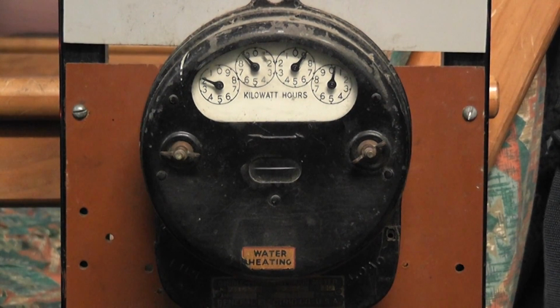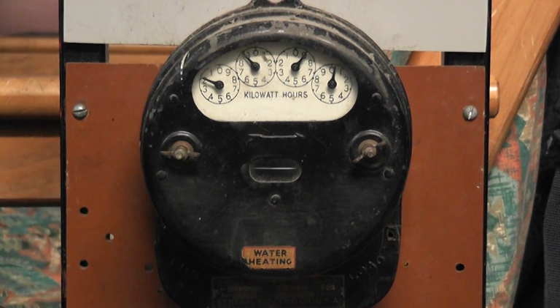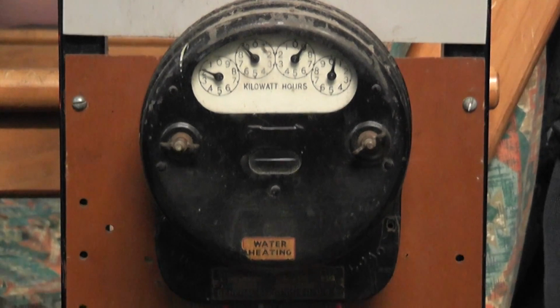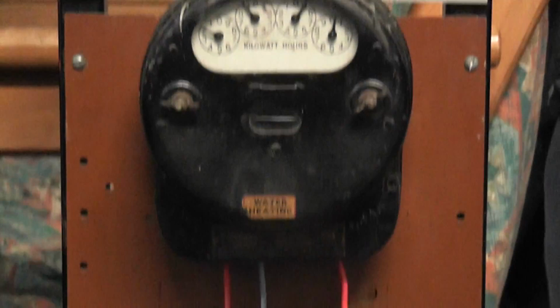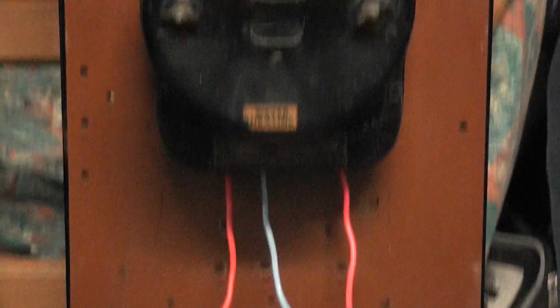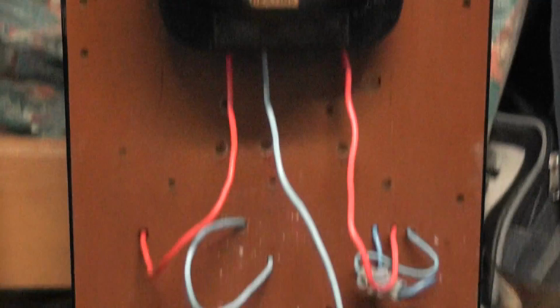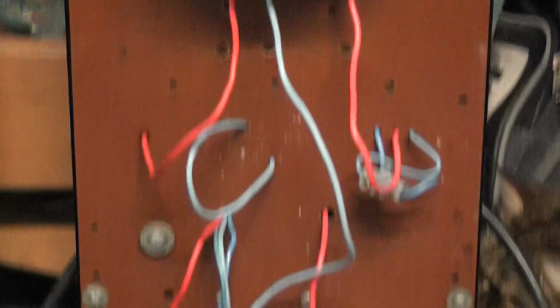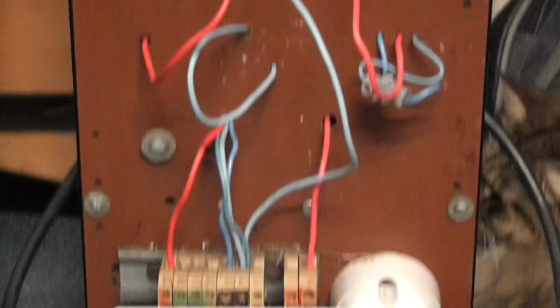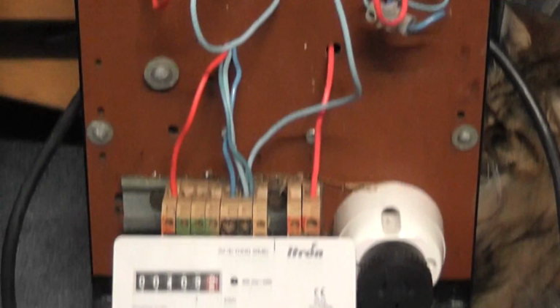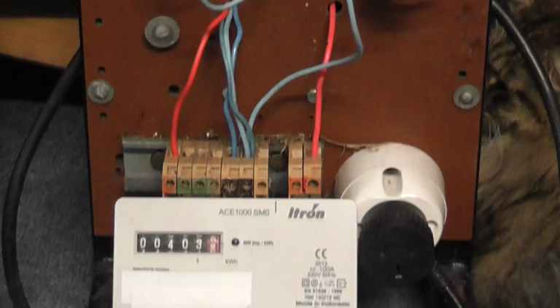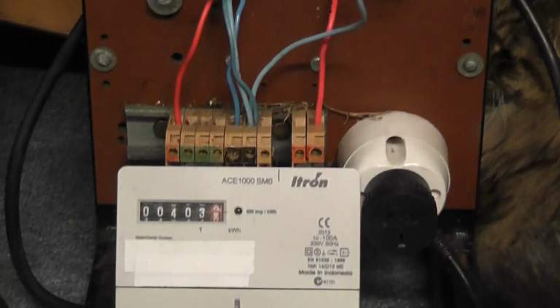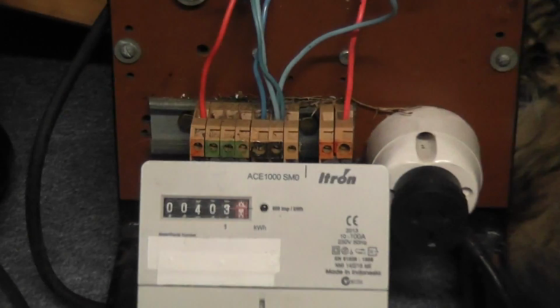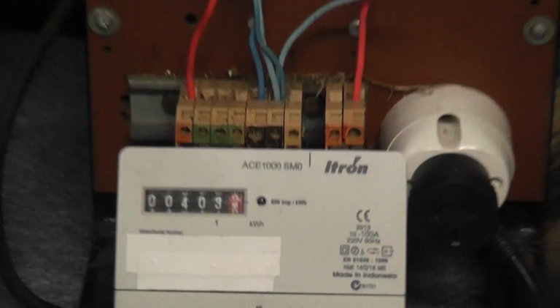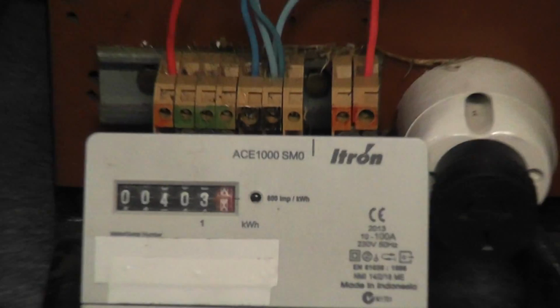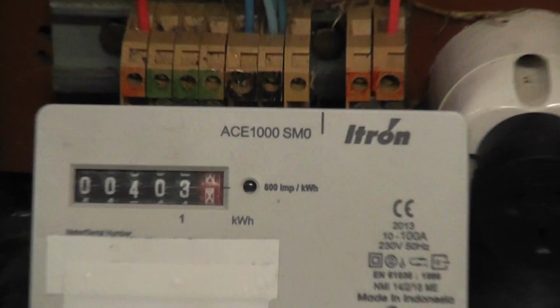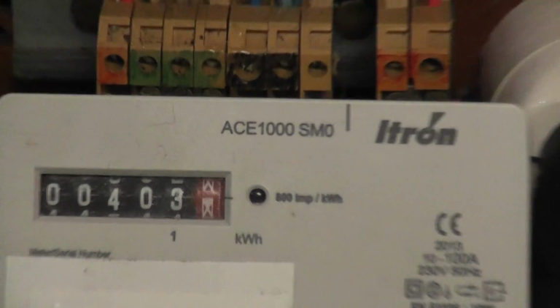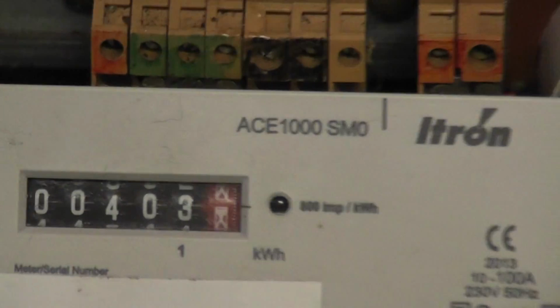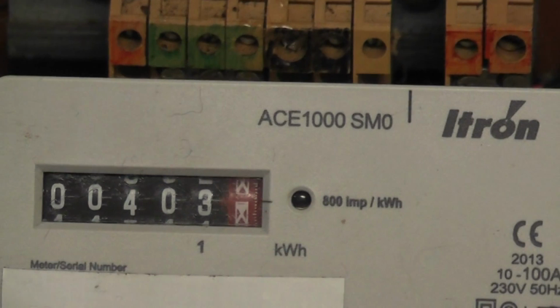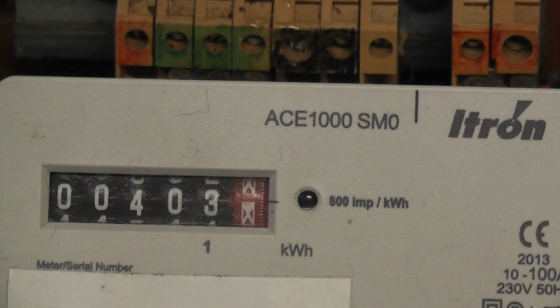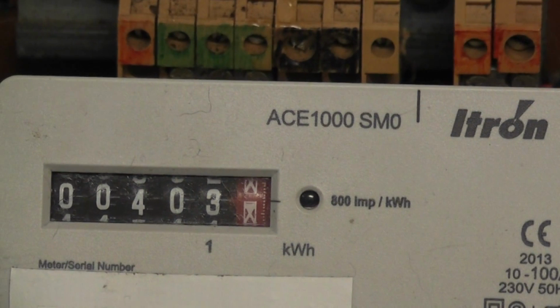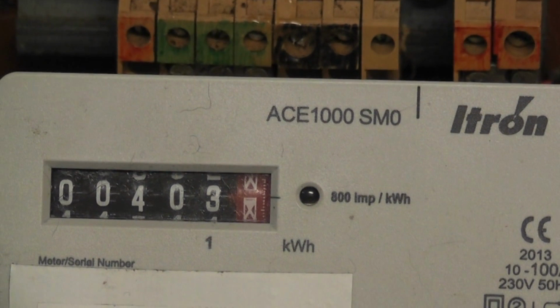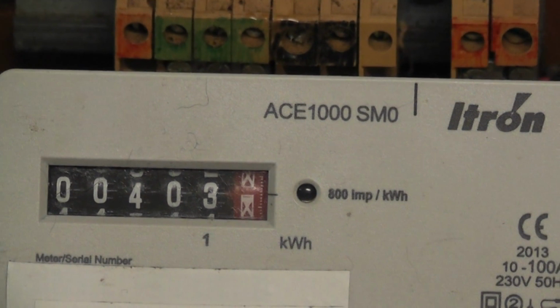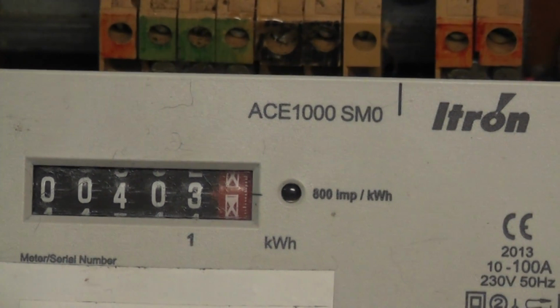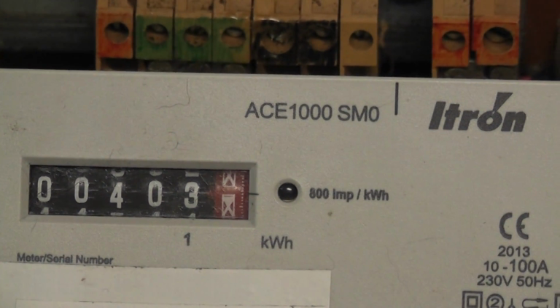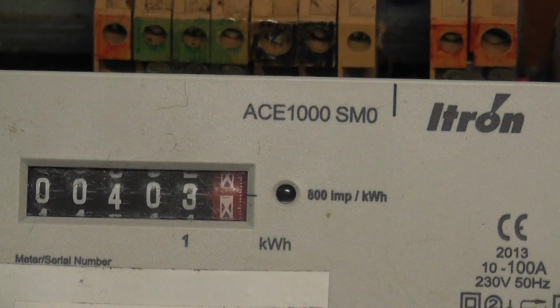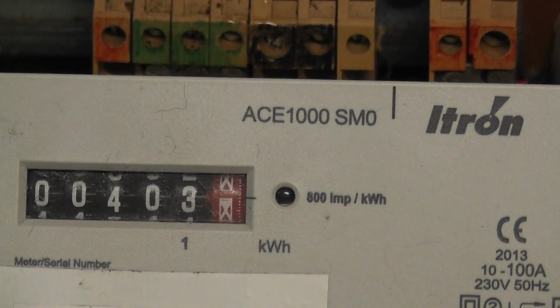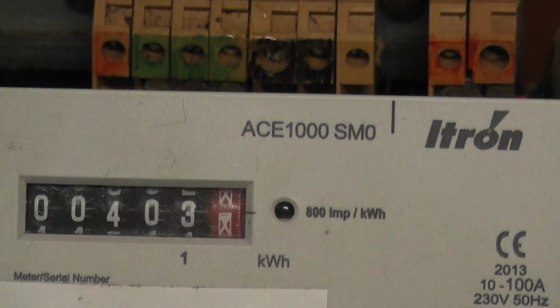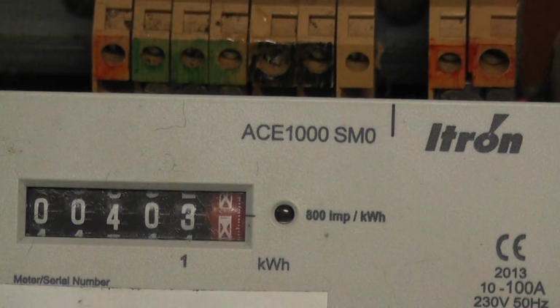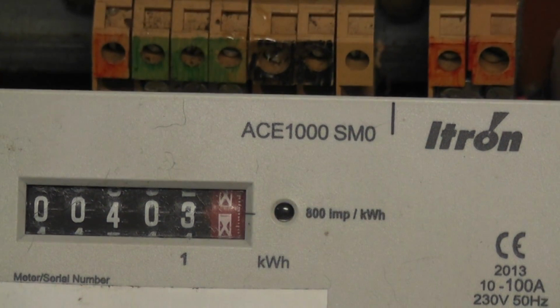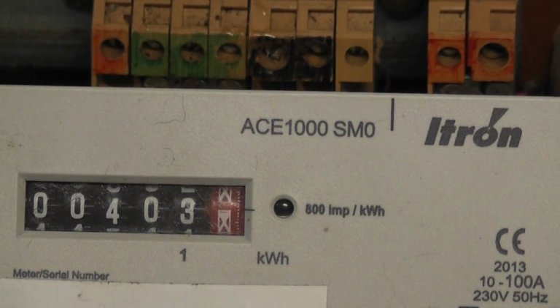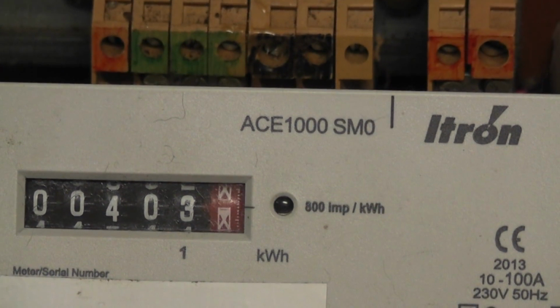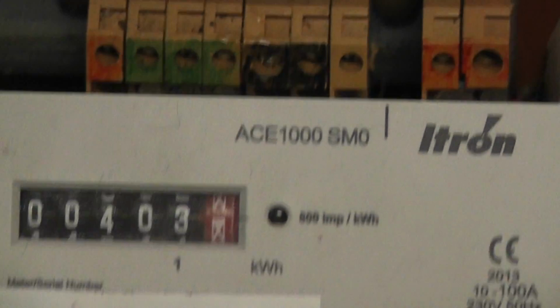The meter is spinning. Reading is 403.9.